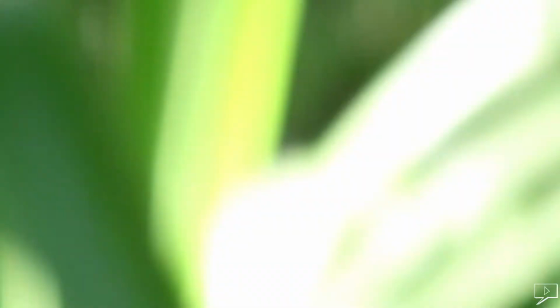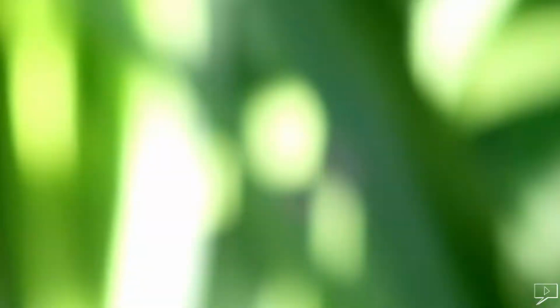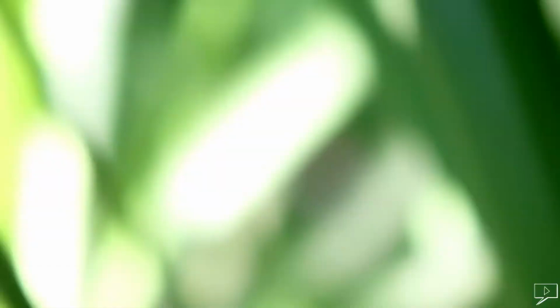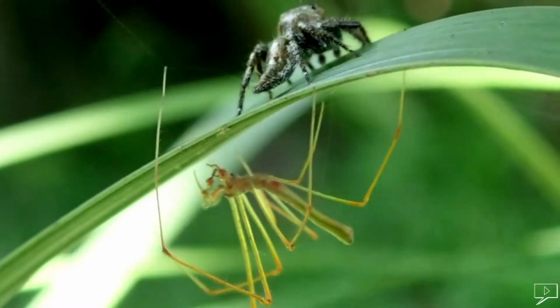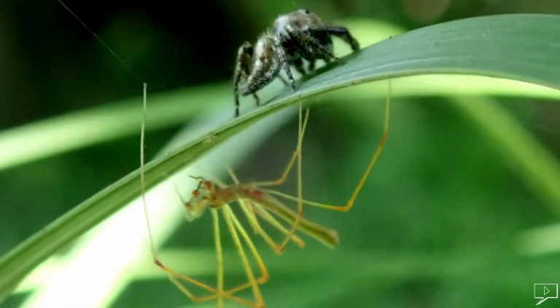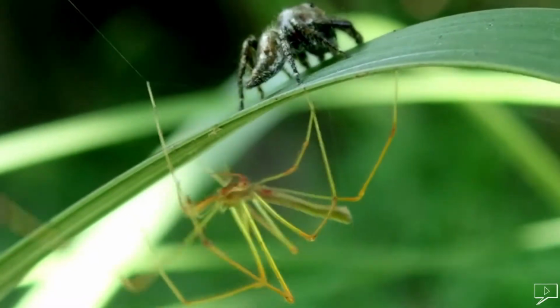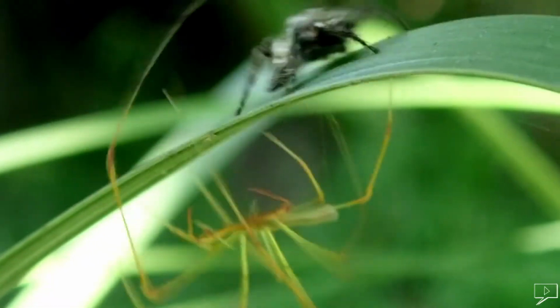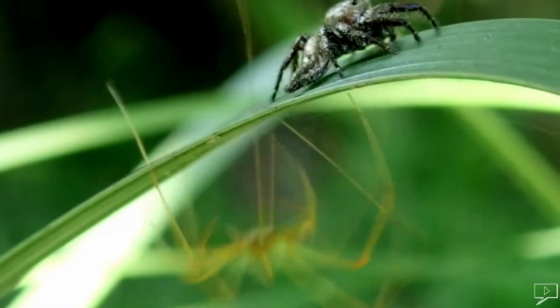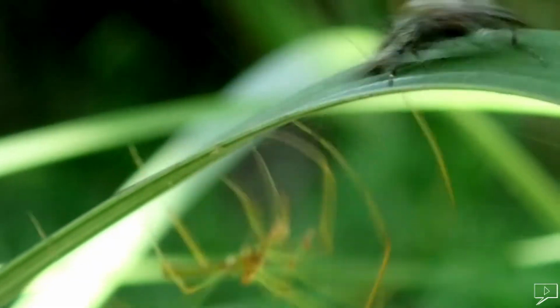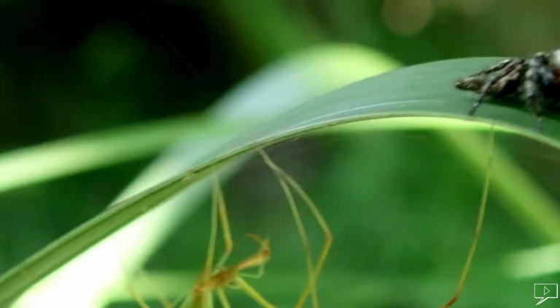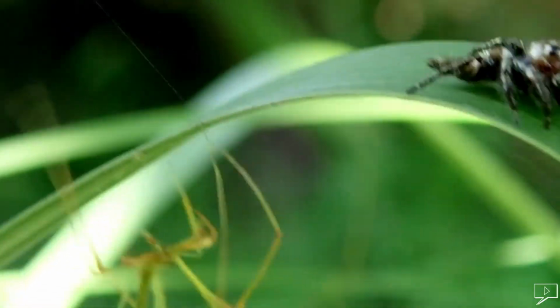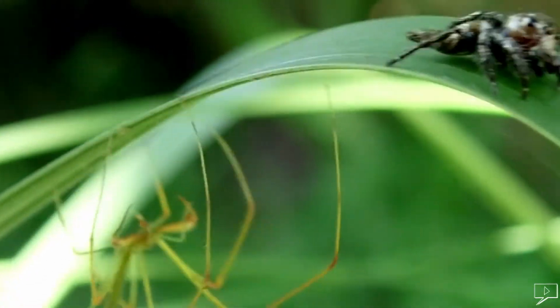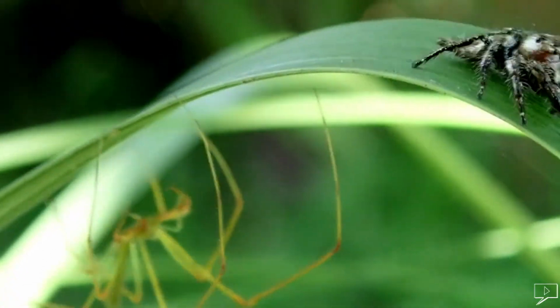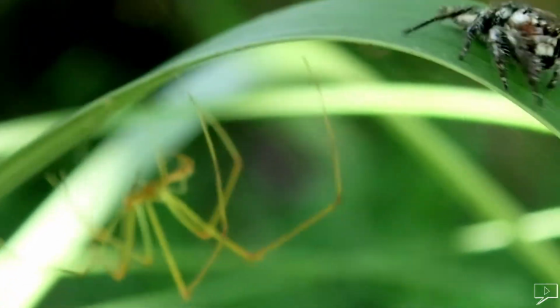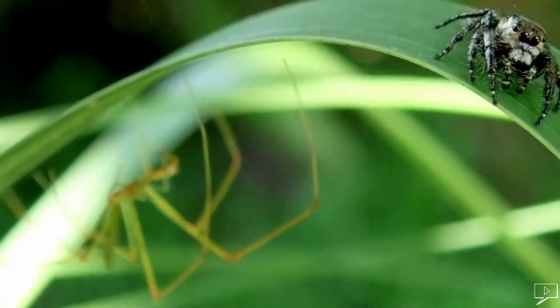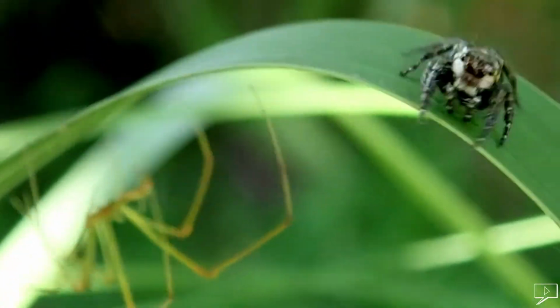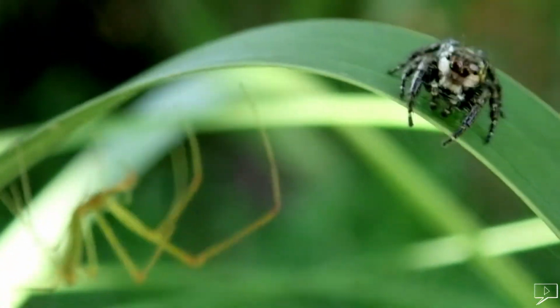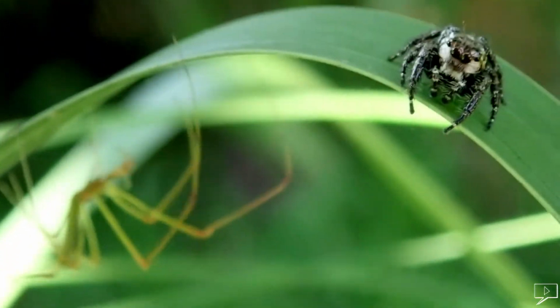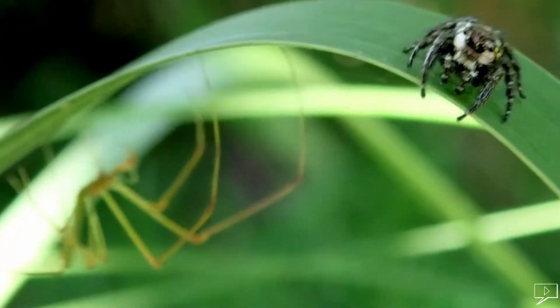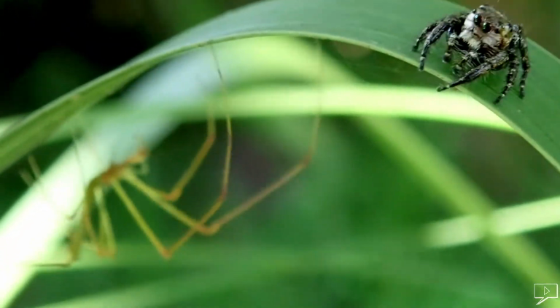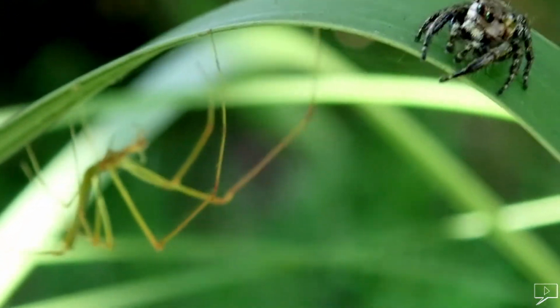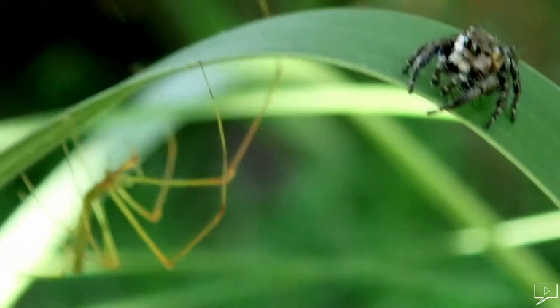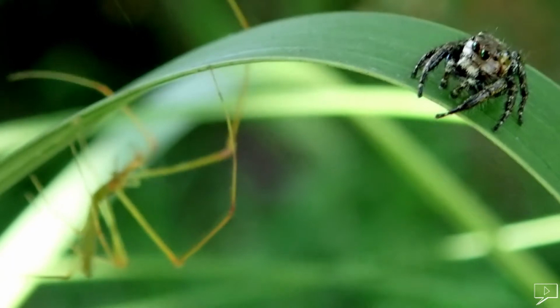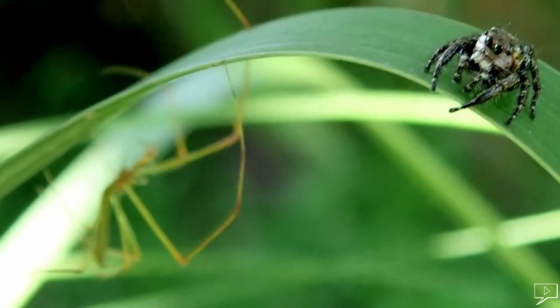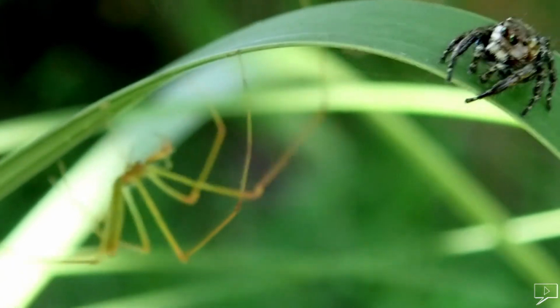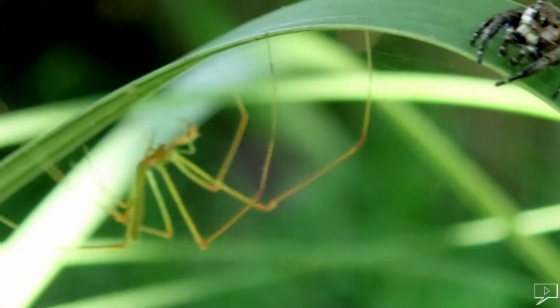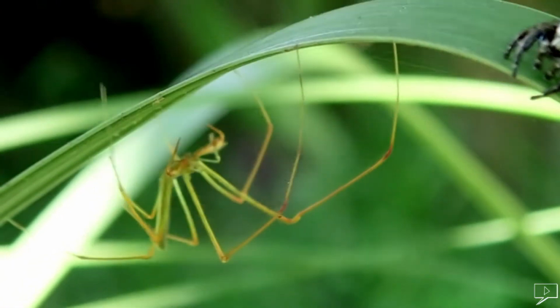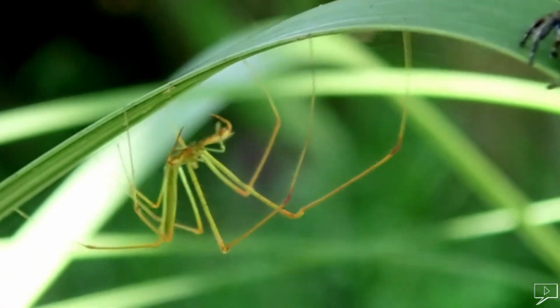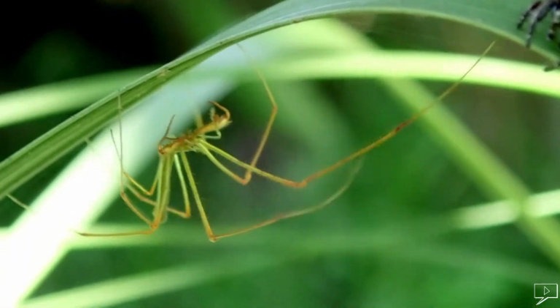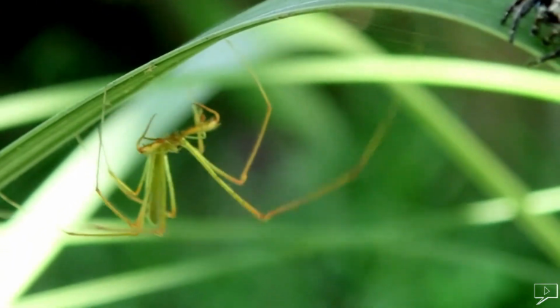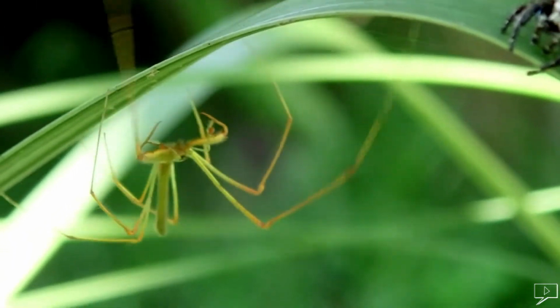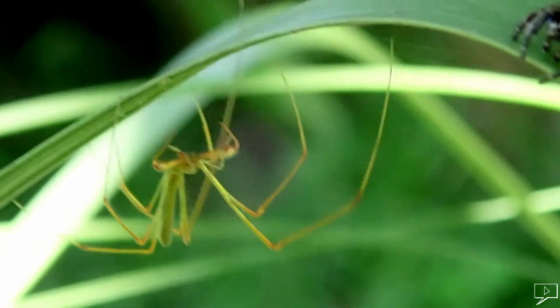Some do not like other spiders in their territory. This one is aggressive.